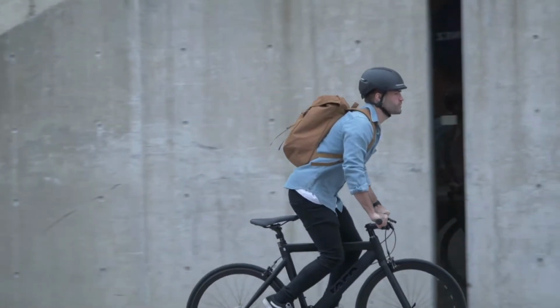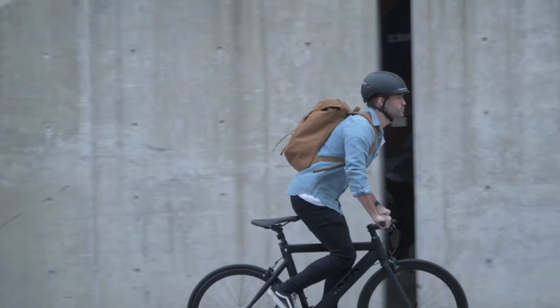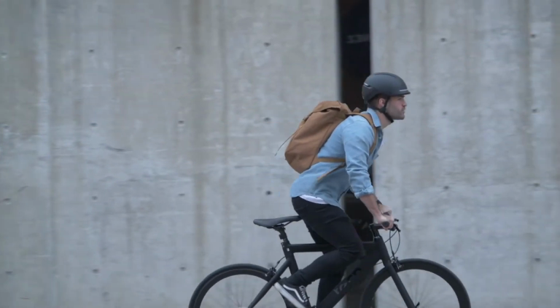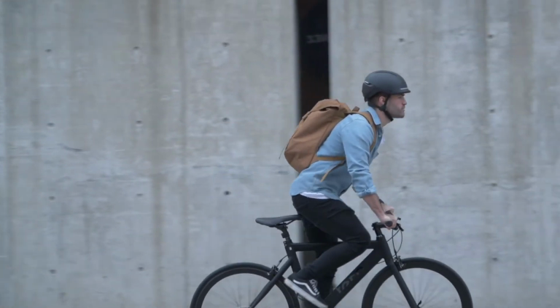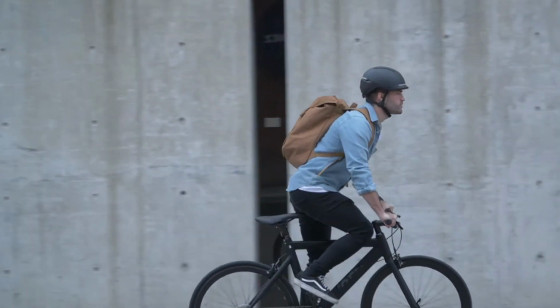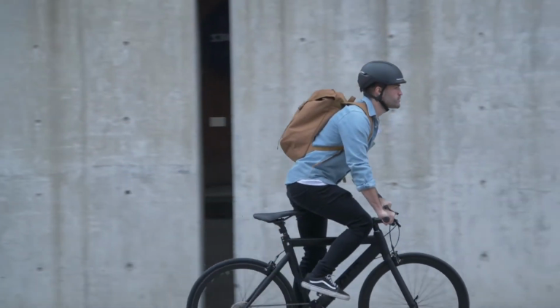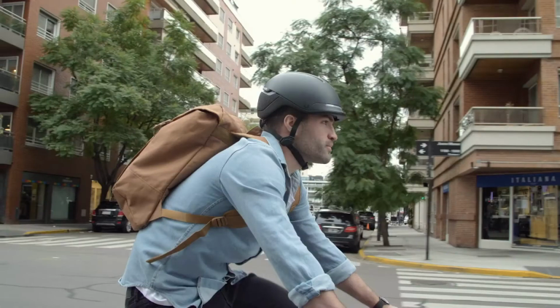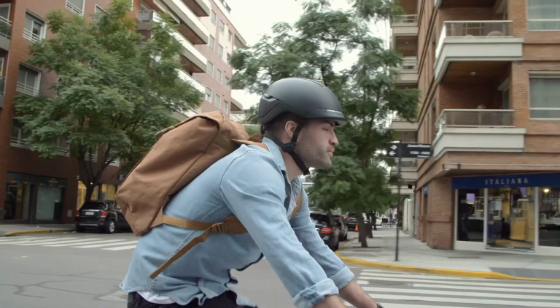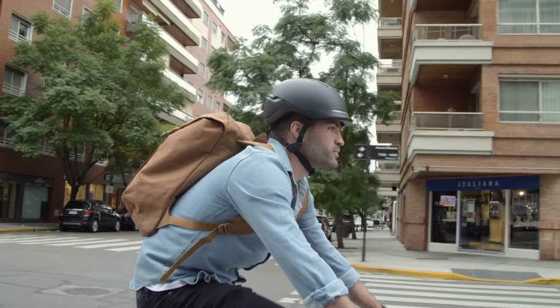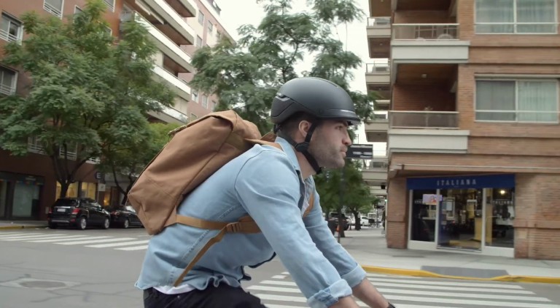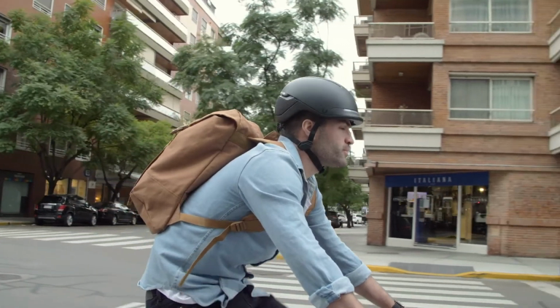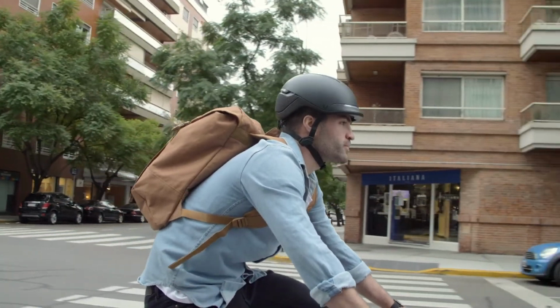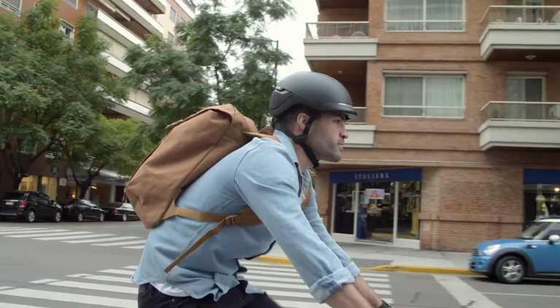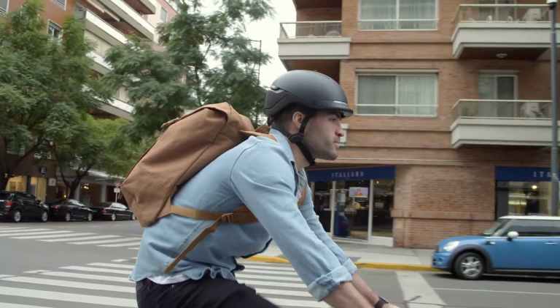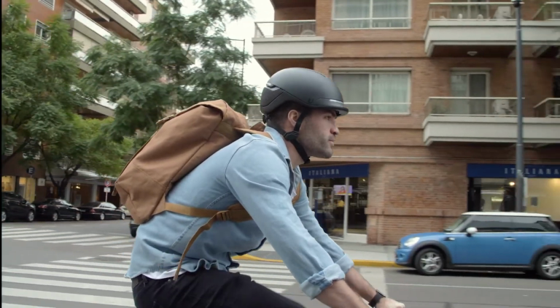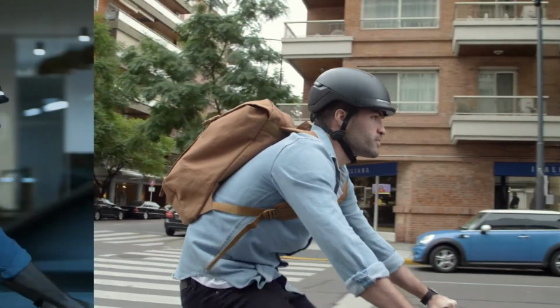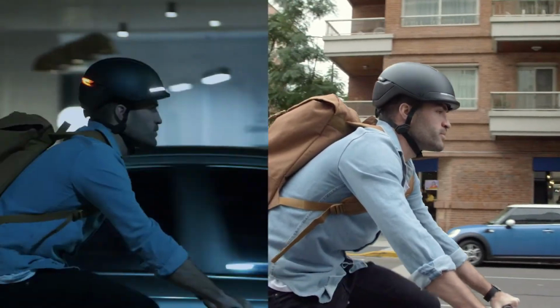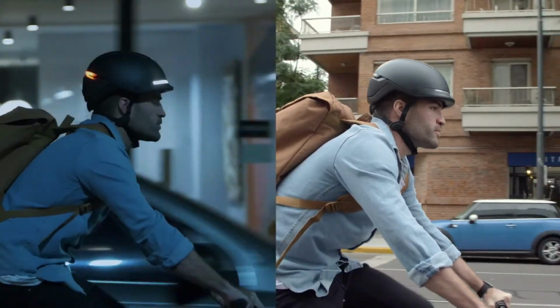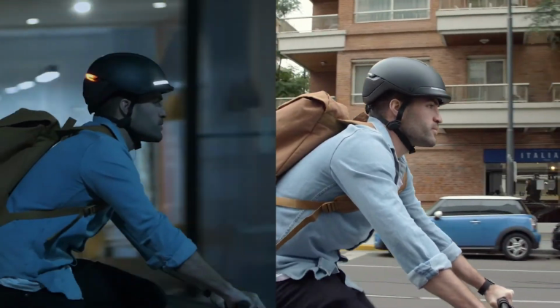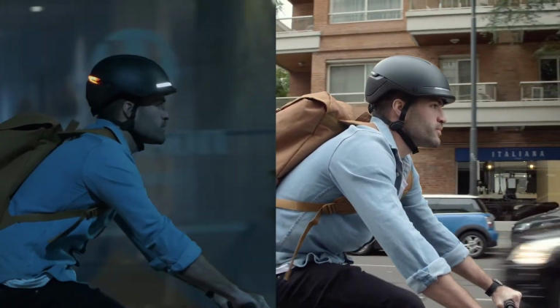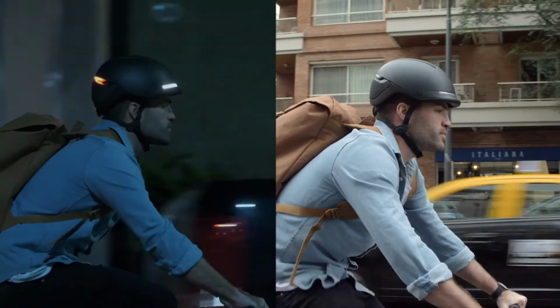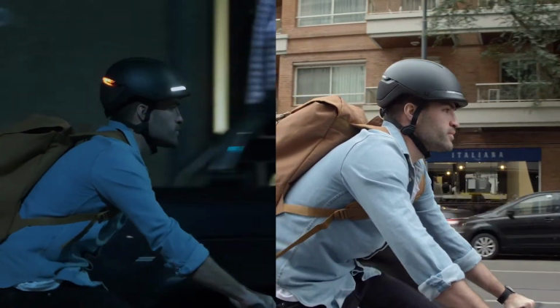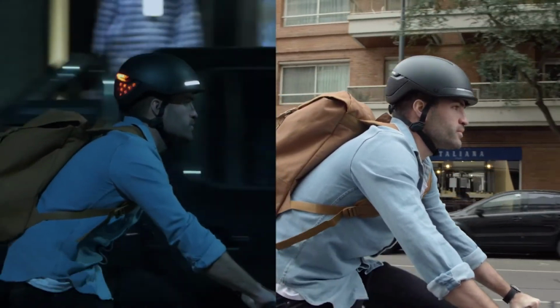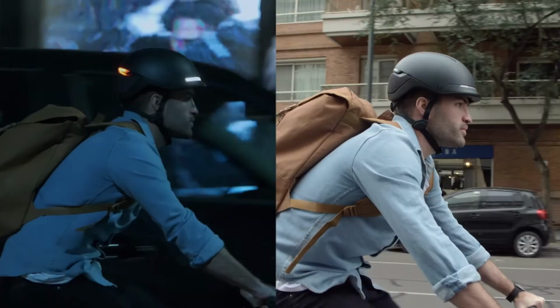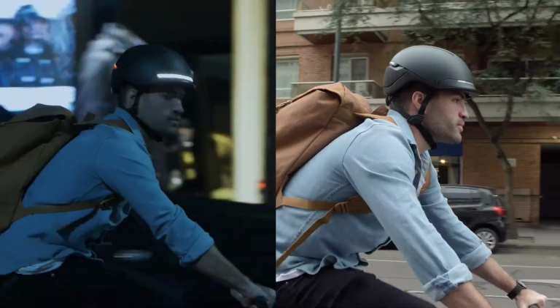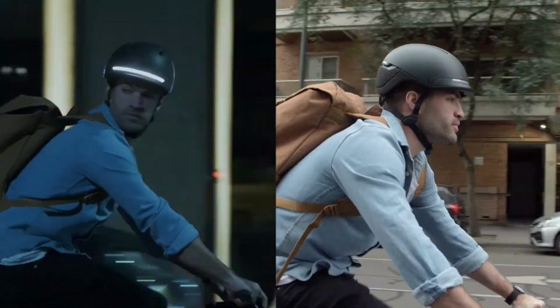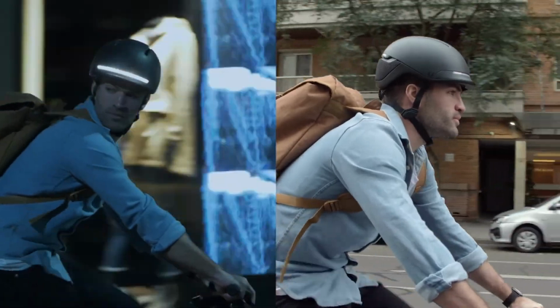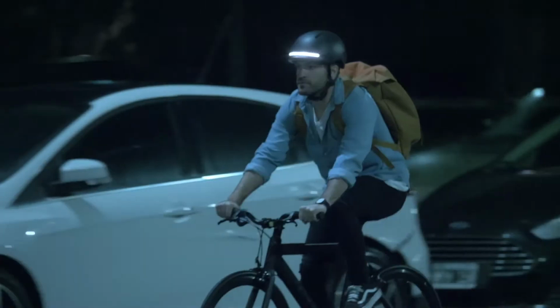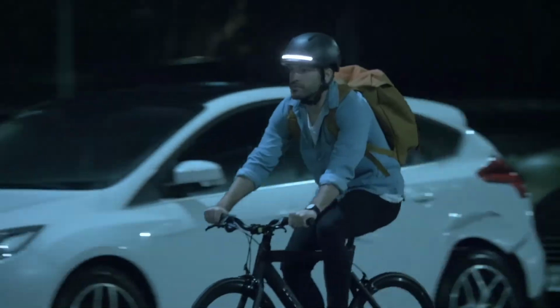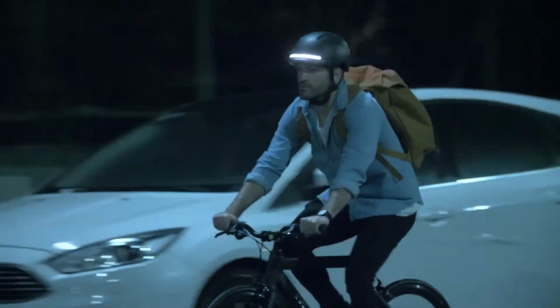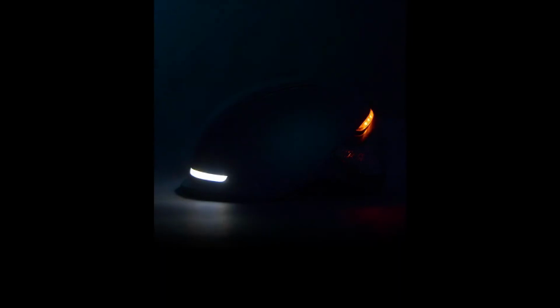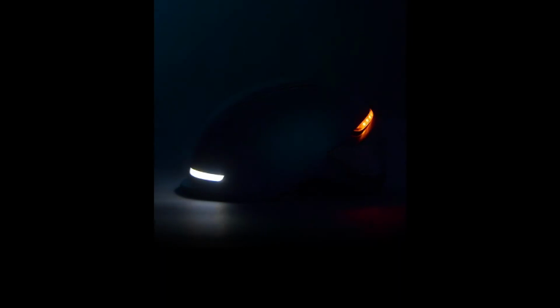We designed it to make you look good and to make you visible.